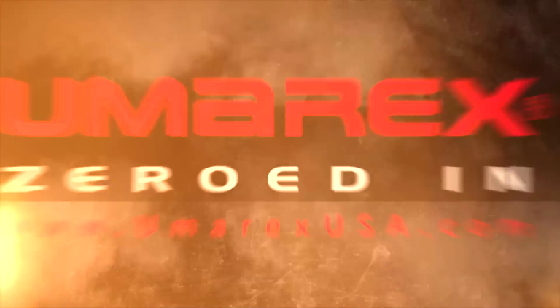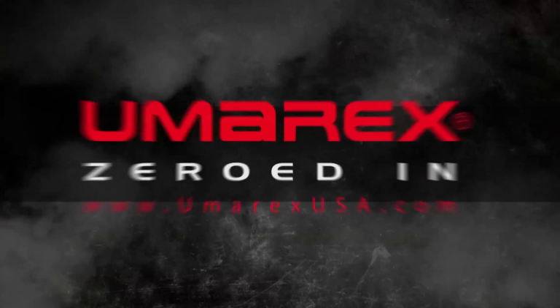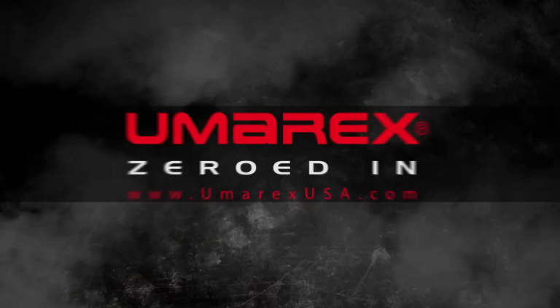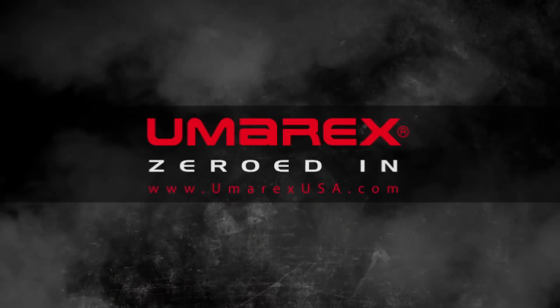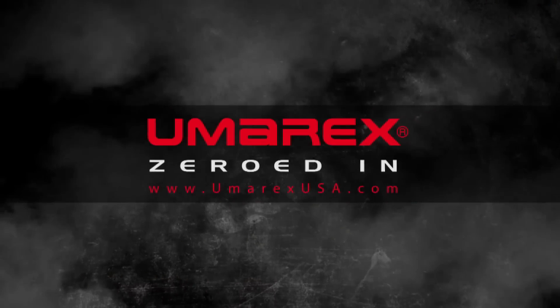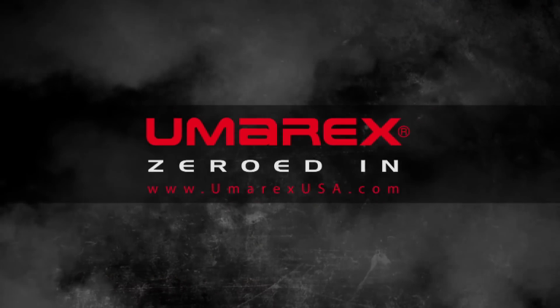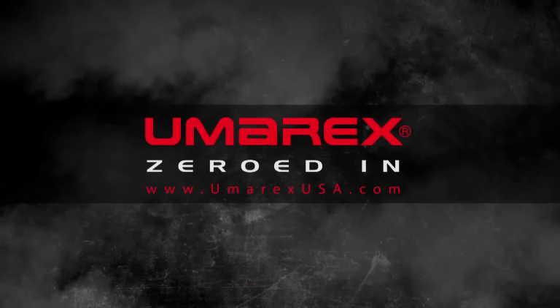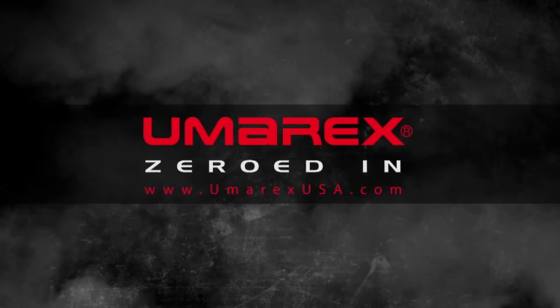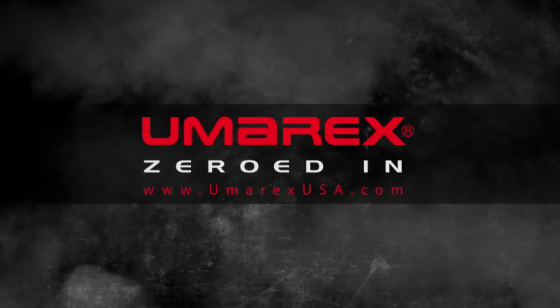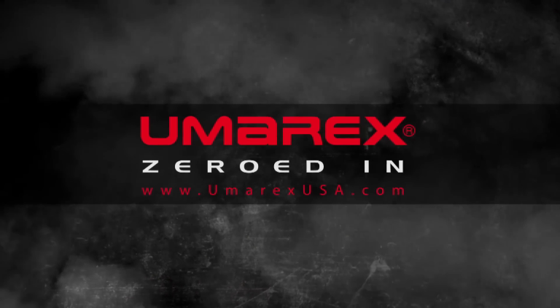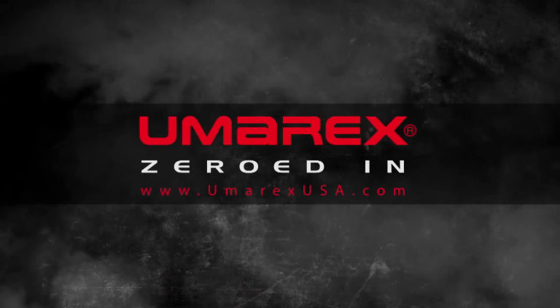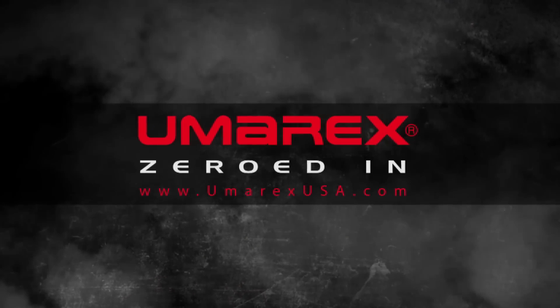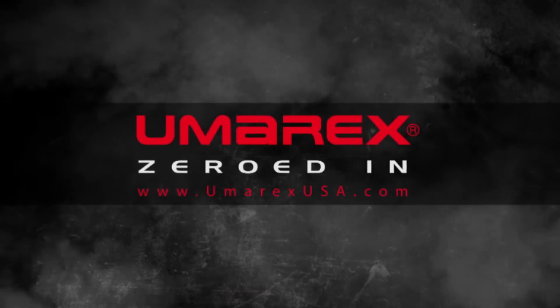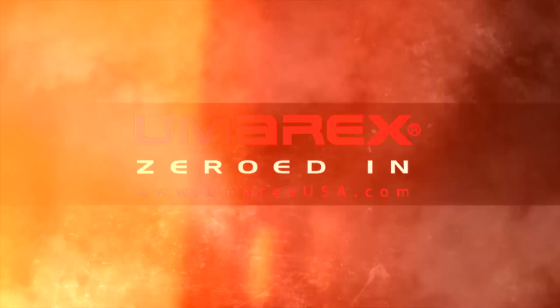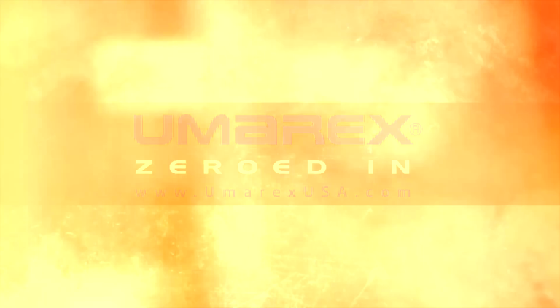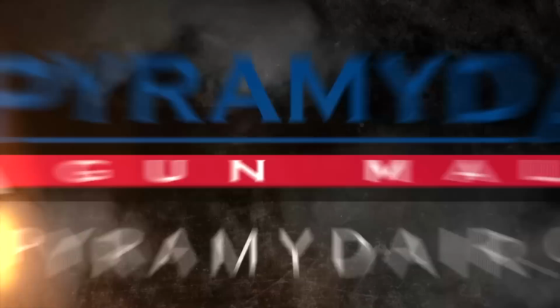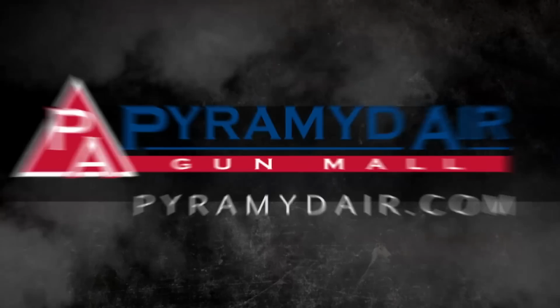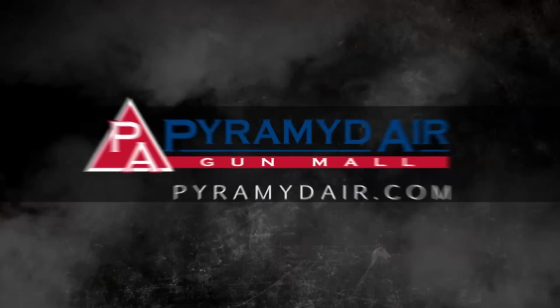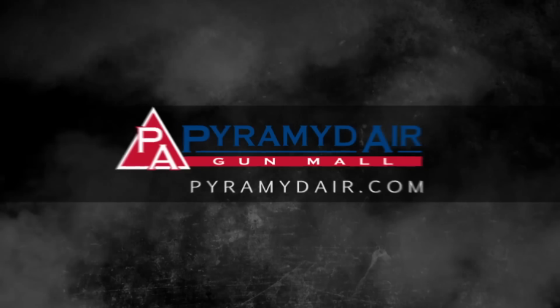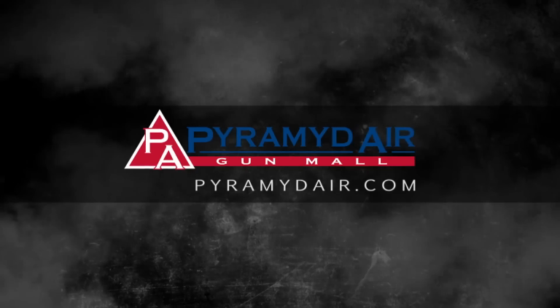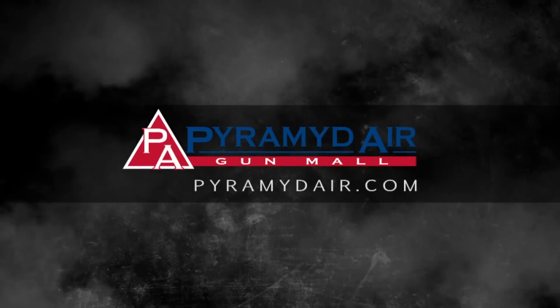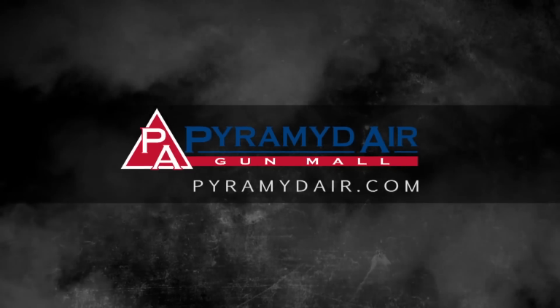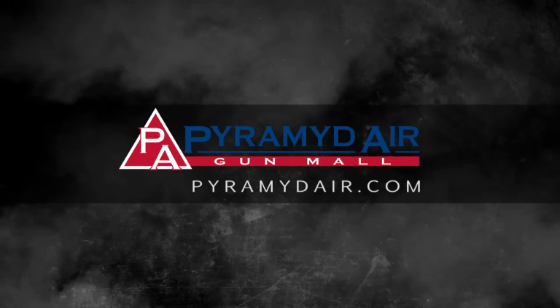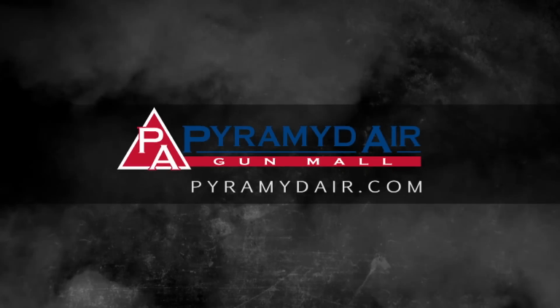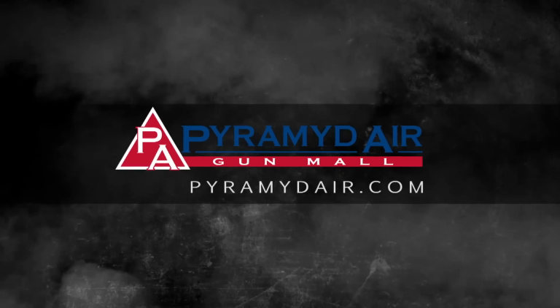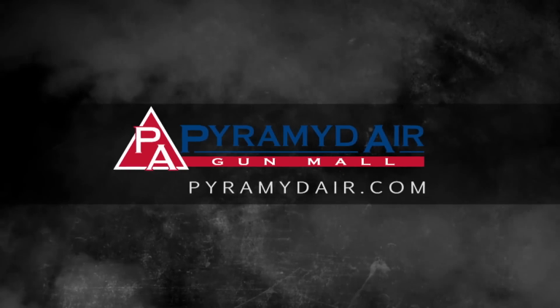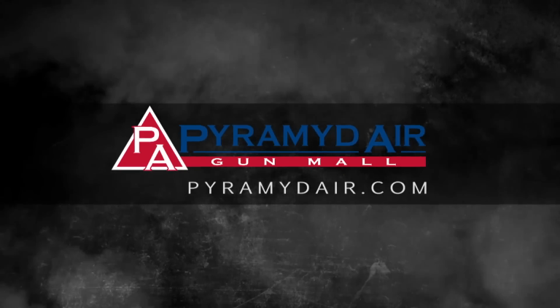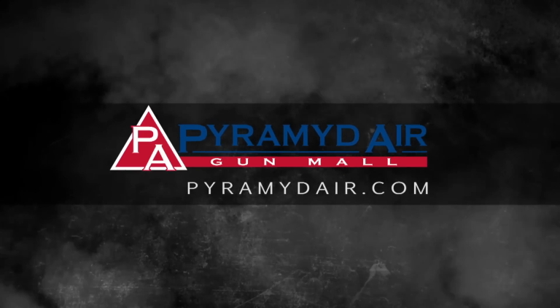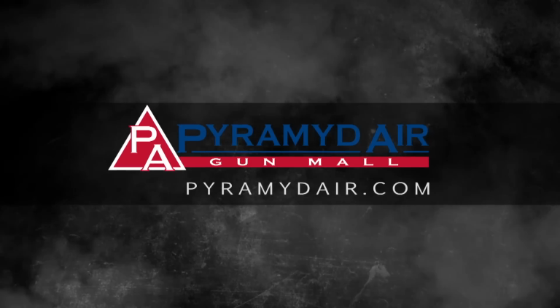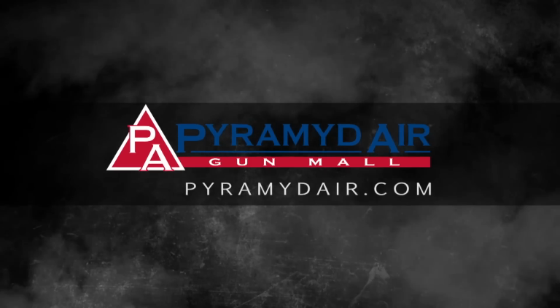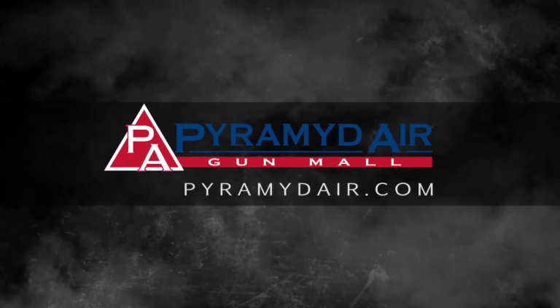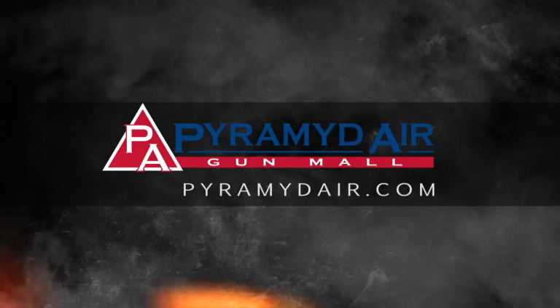American Air Gunner is sponsored by Umarex, Zeroed In, and Pyramid Air, the world's largest retailer of air guns.